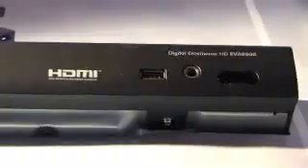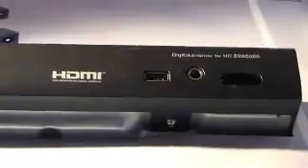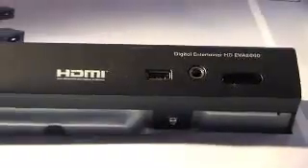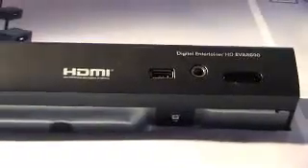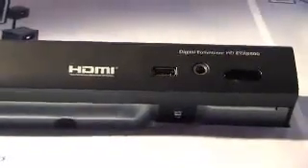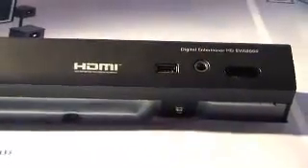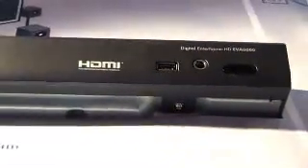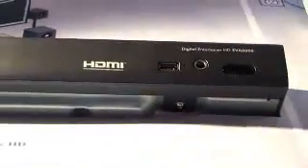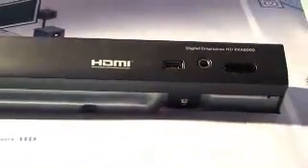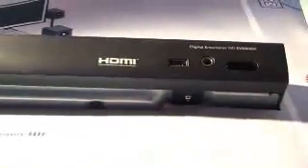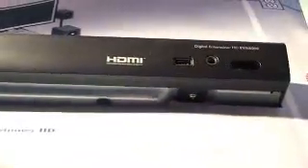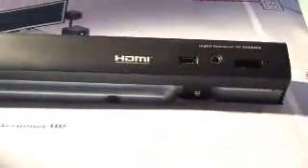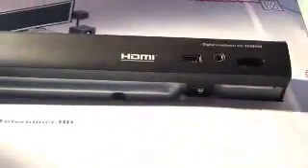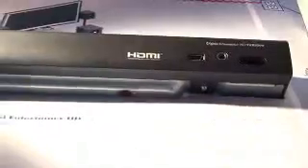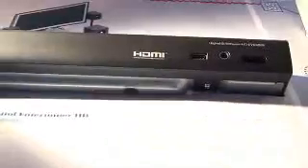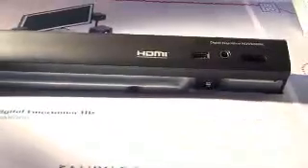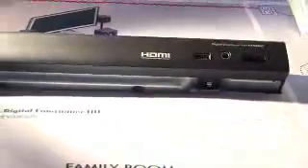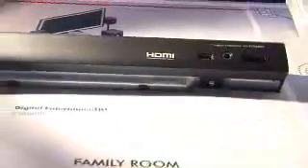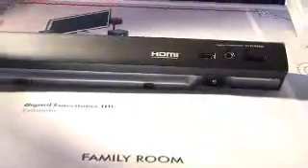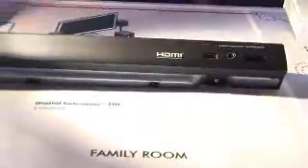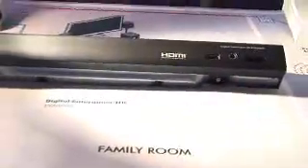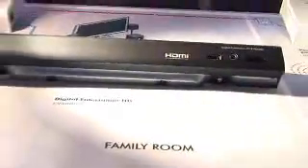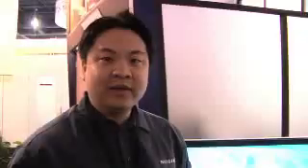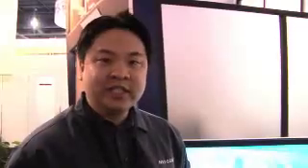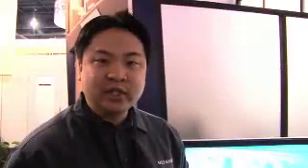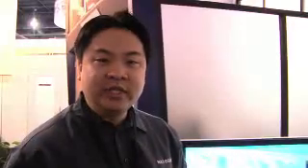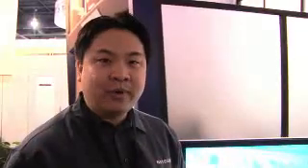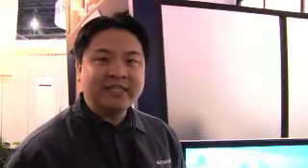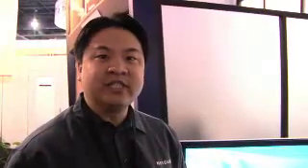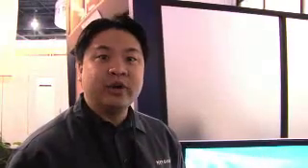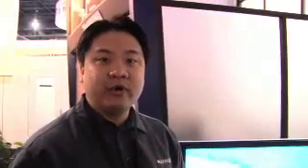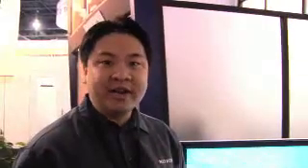The Digital Entertainer HD will be available in the first half of 2007, and the suggested retail price is $349.